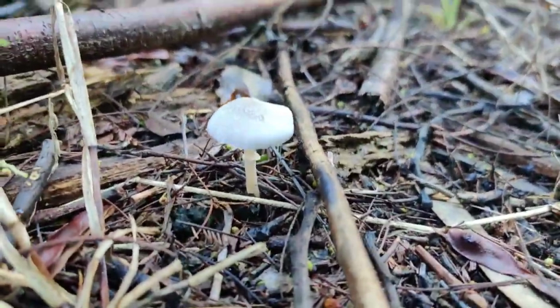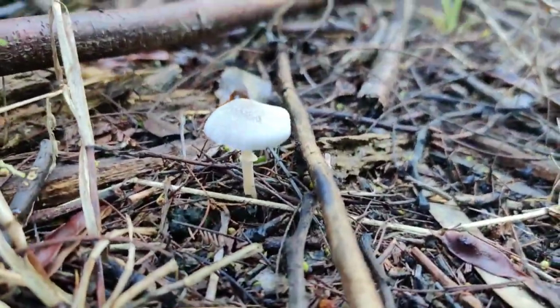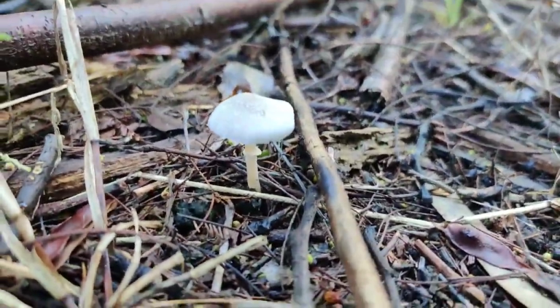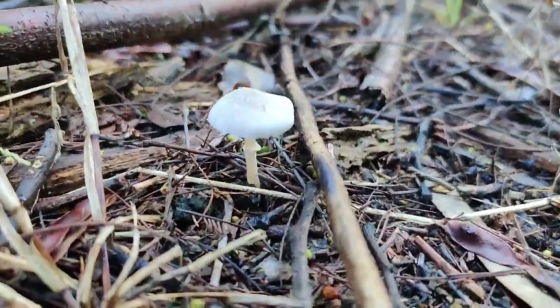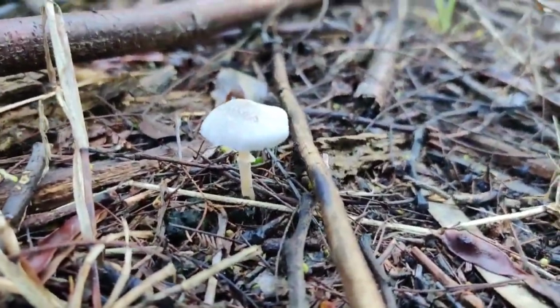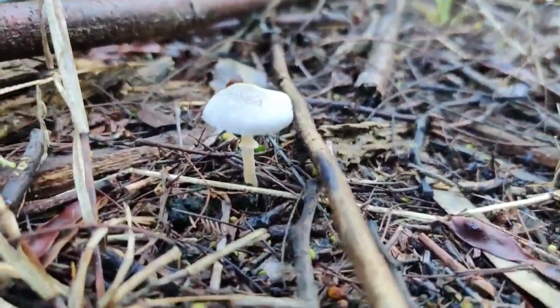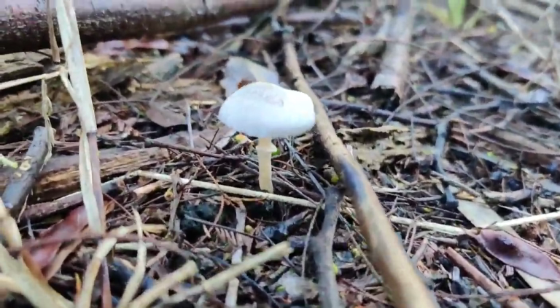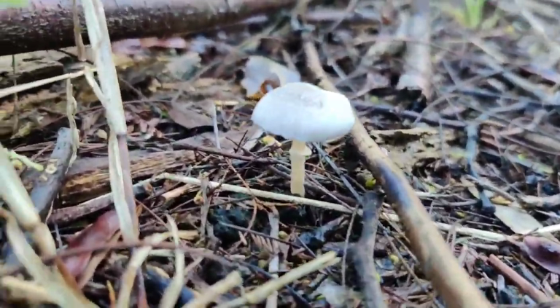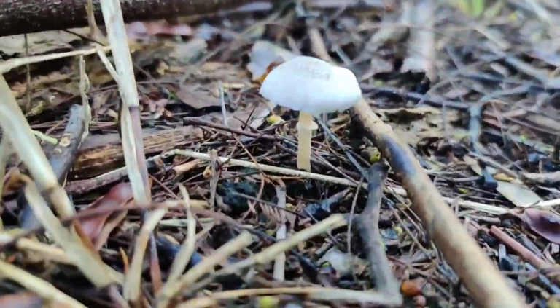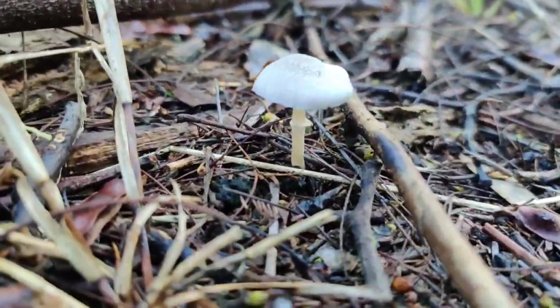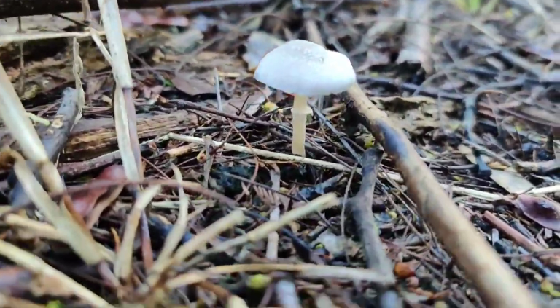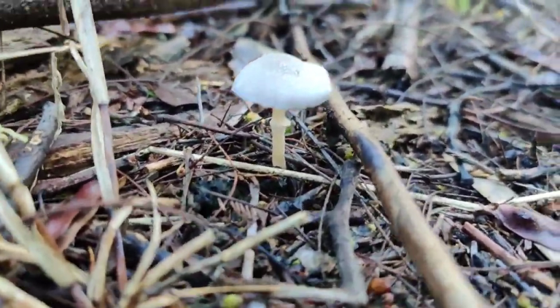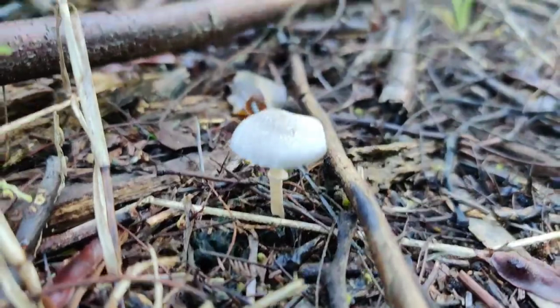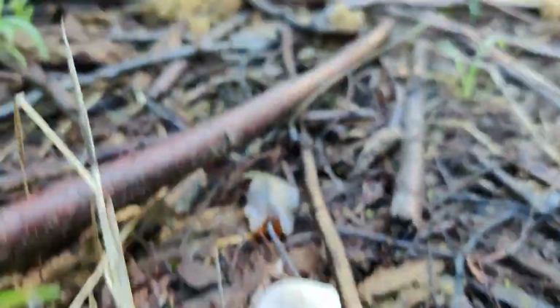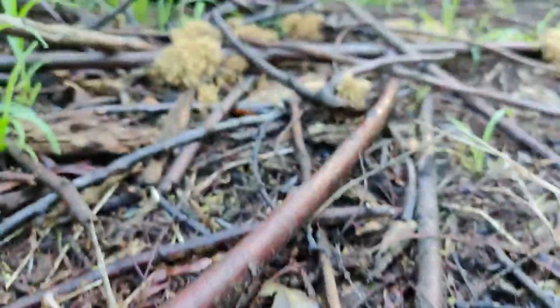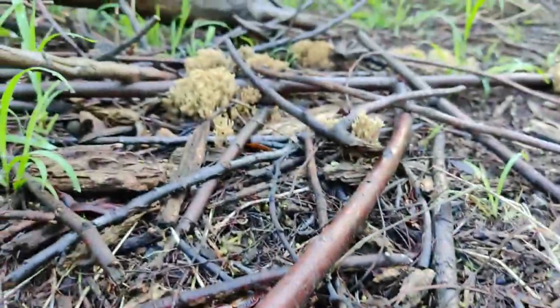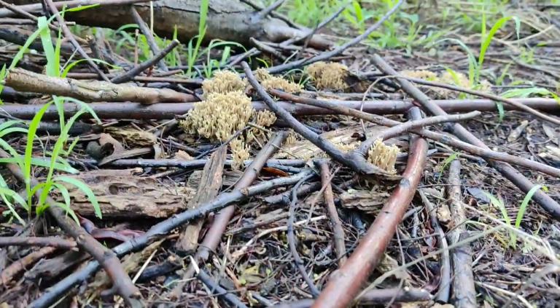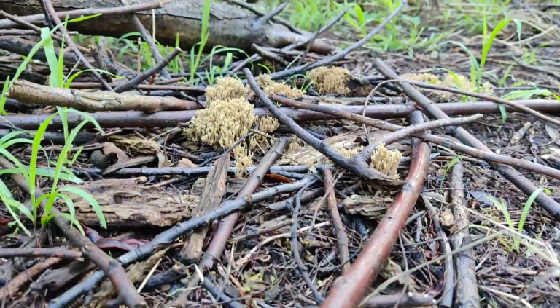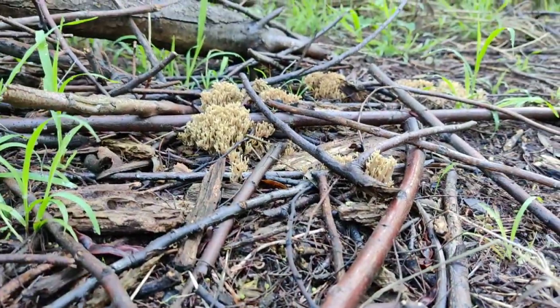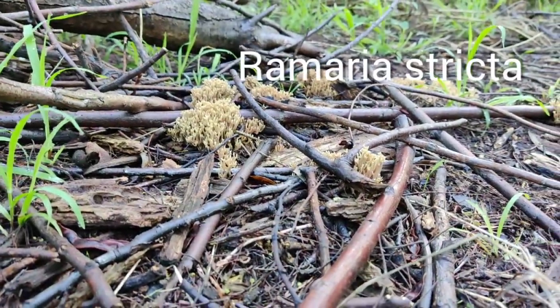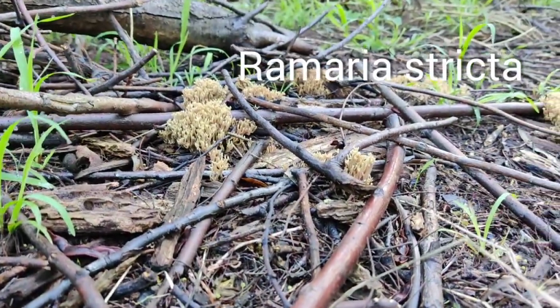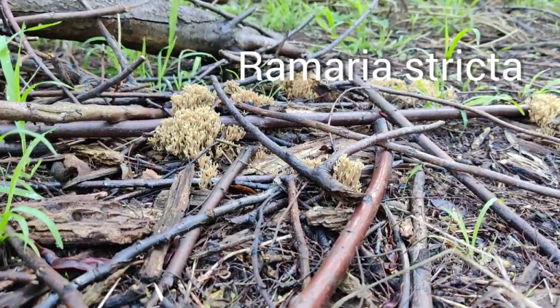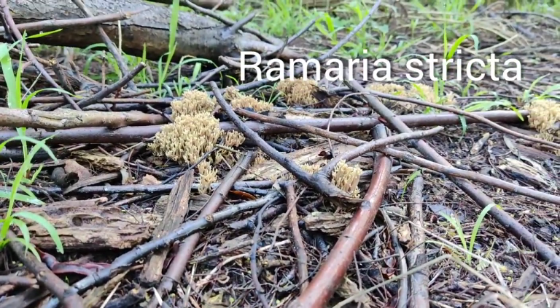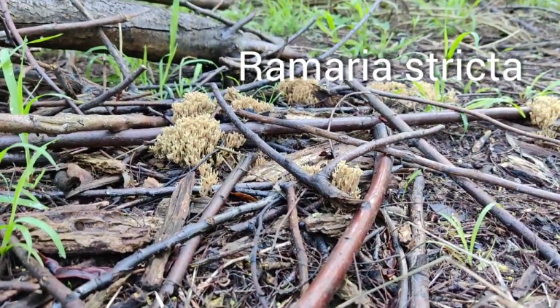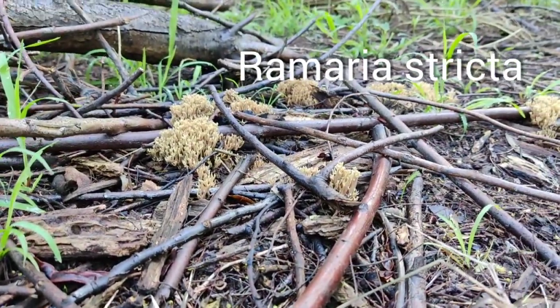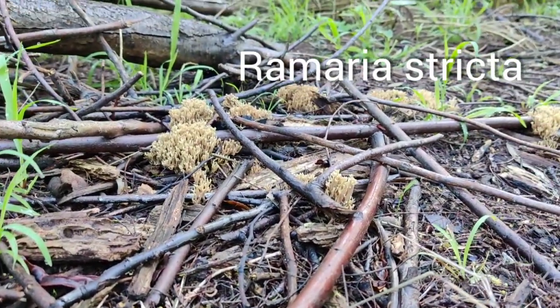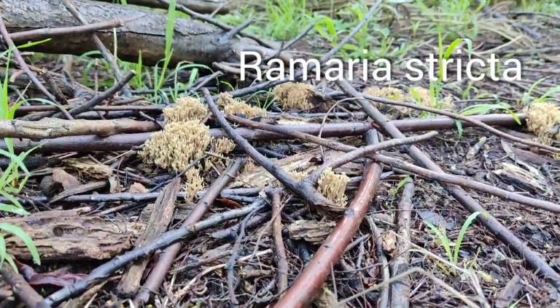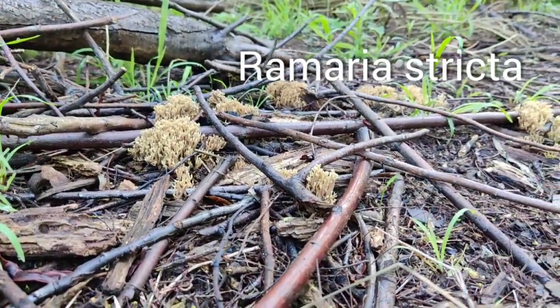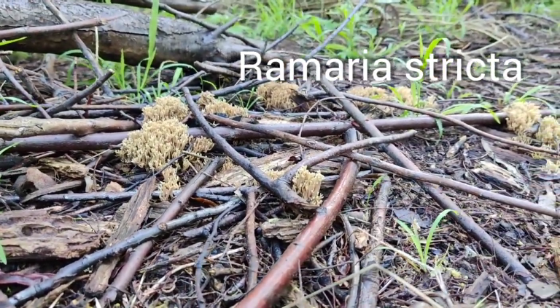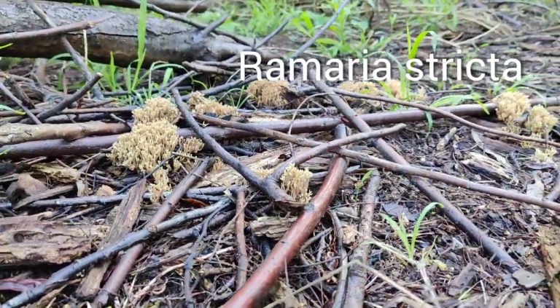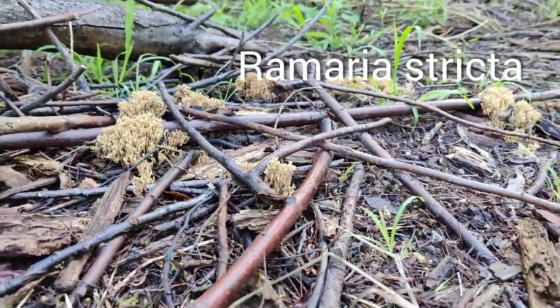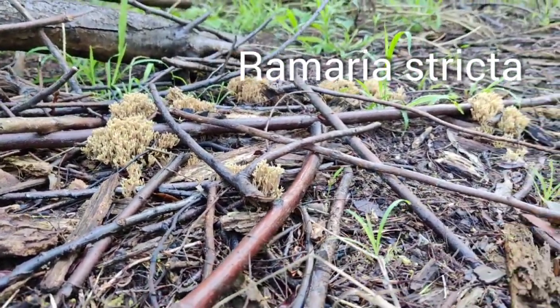Got a little one — looks like a Mycena of some sort, I don't know what that is. But then in the backdrop you've got all these coral shrooms.